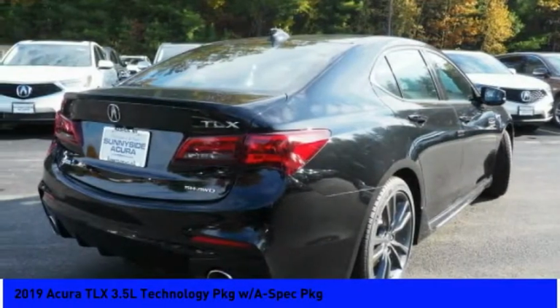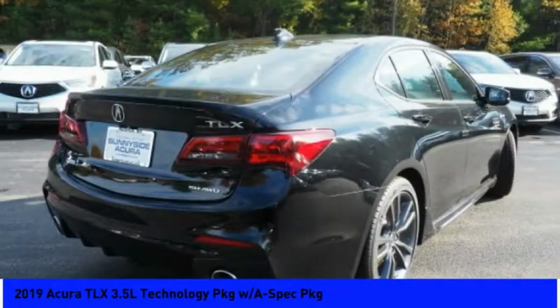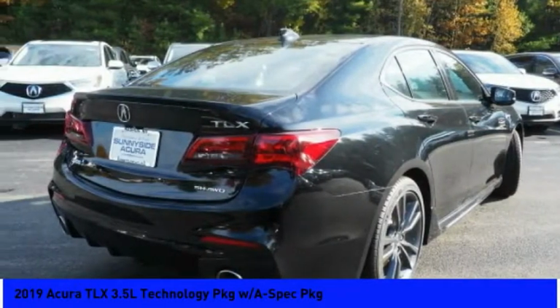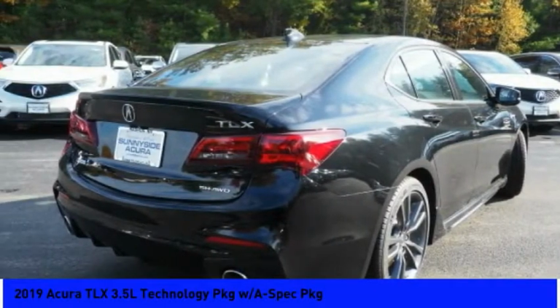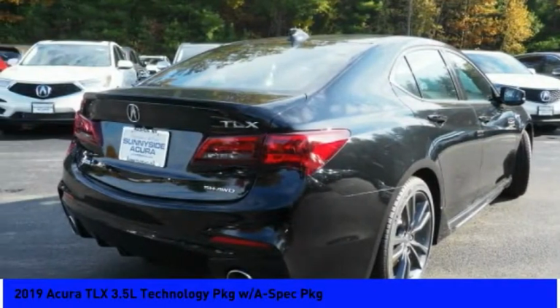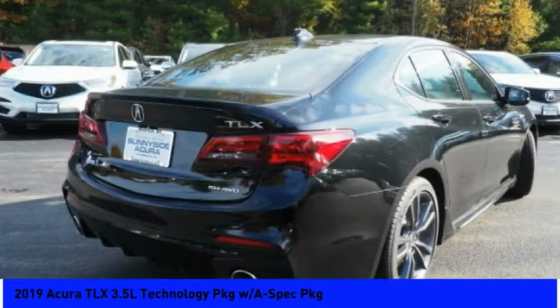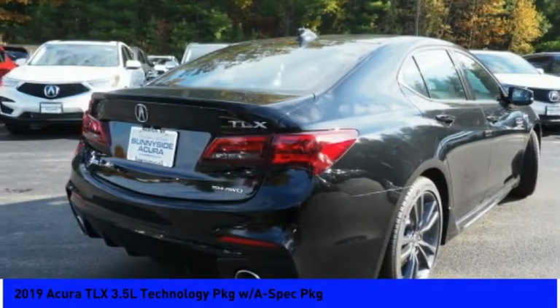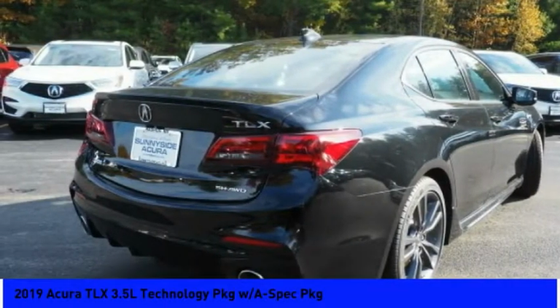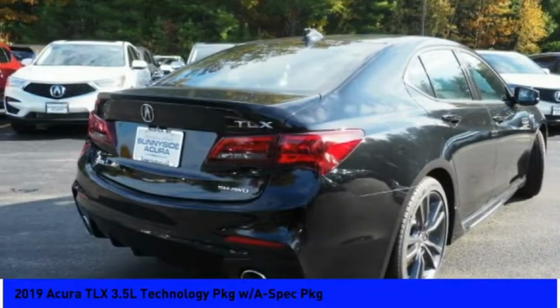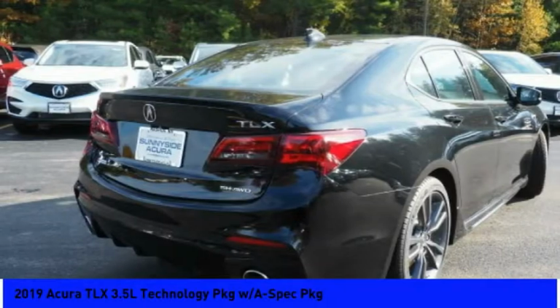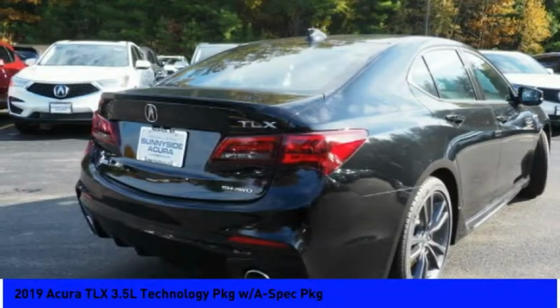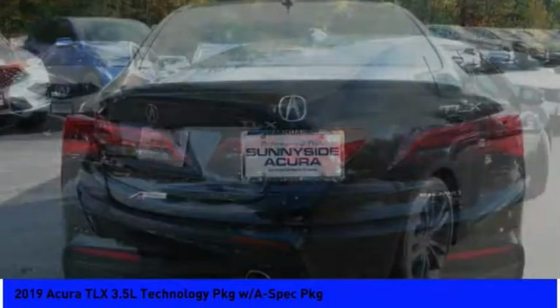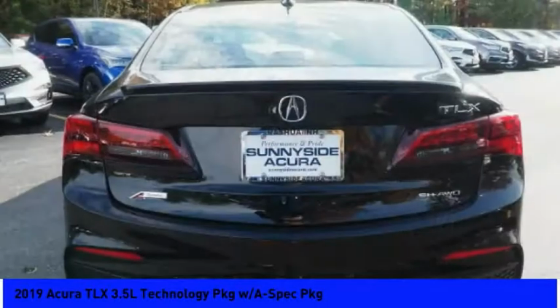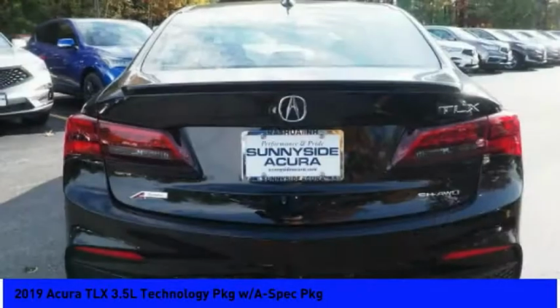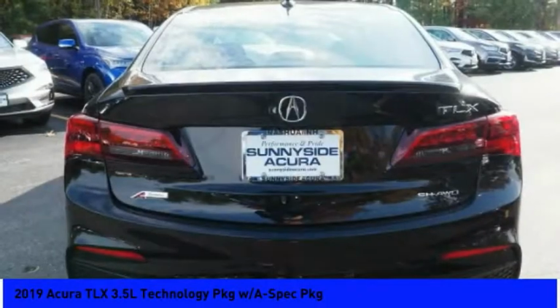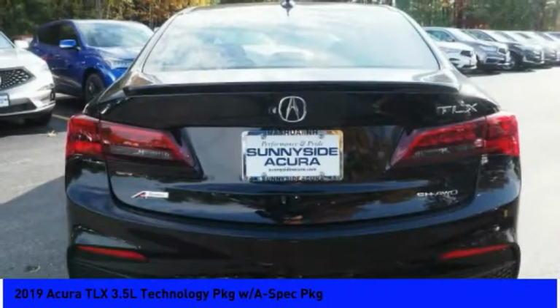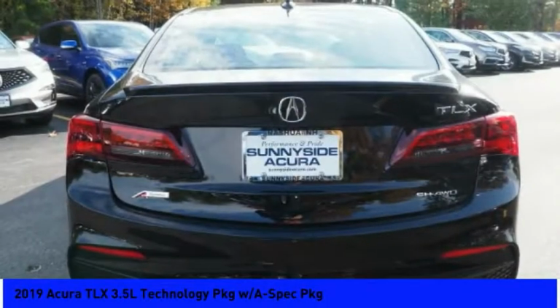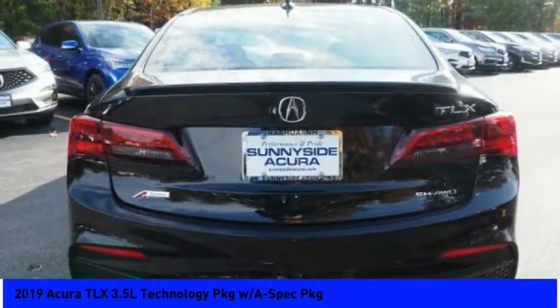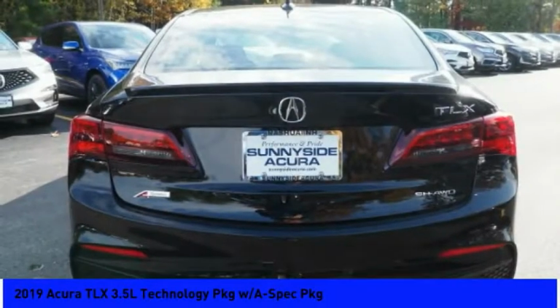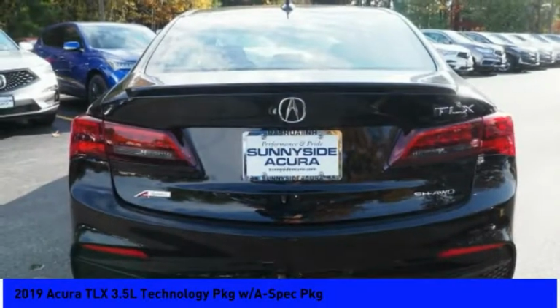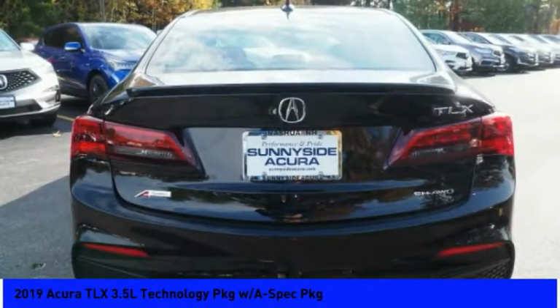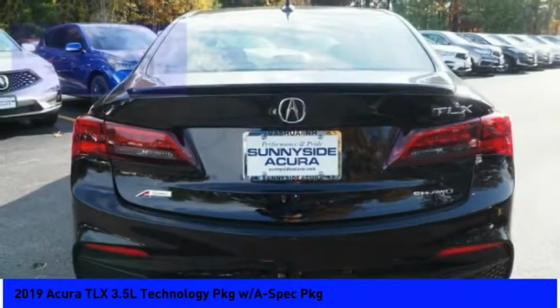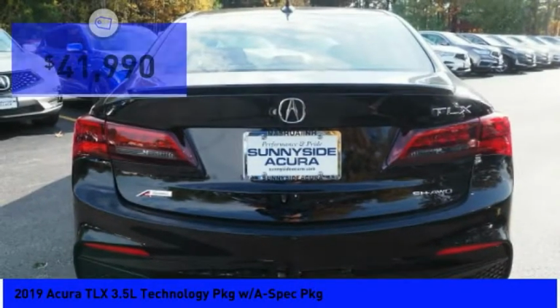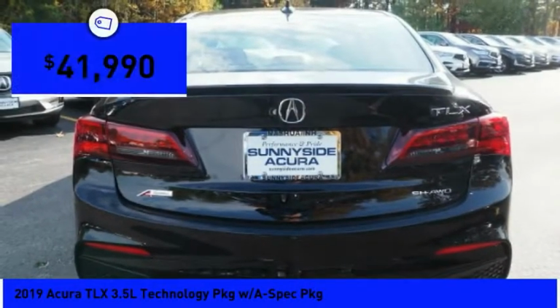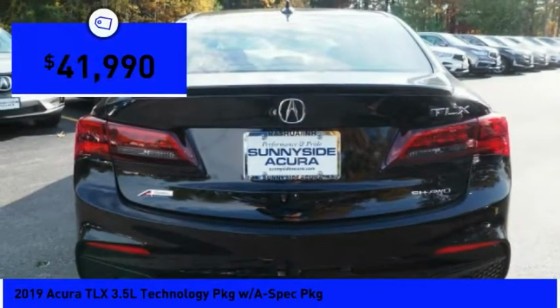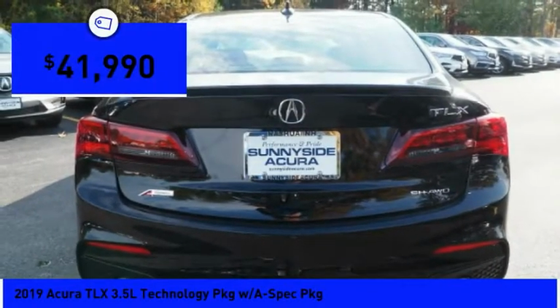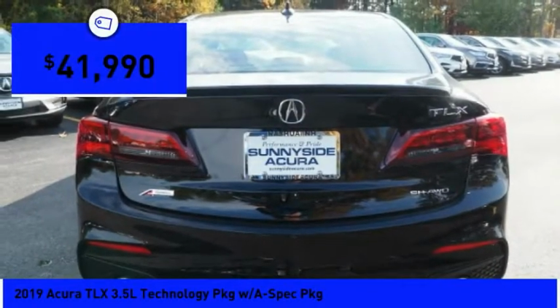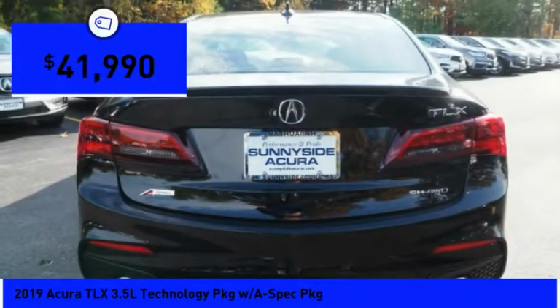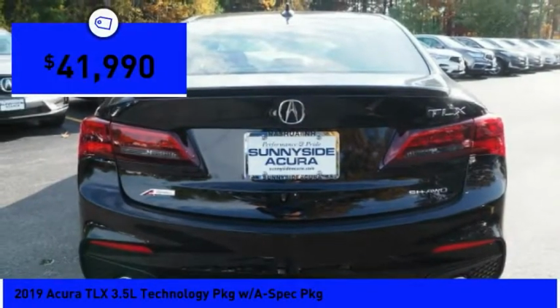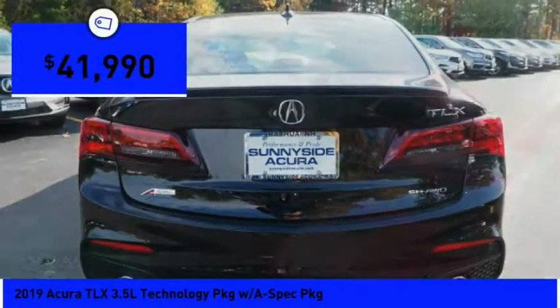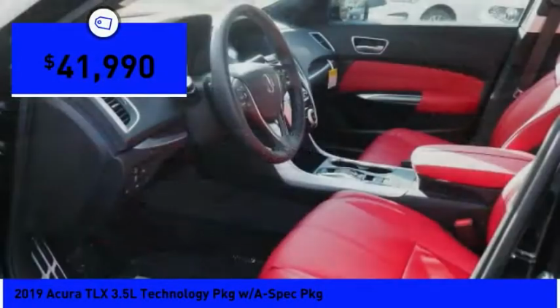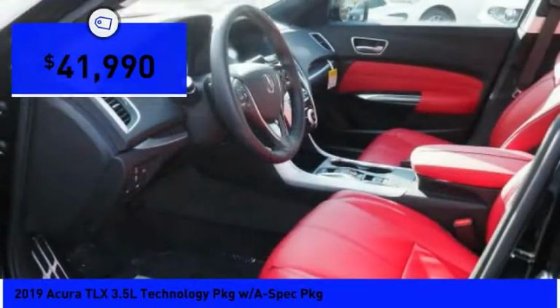It comes with an extremely quiet interior, spacious front seats, and smooth ride quality, and is priced below $45,000.